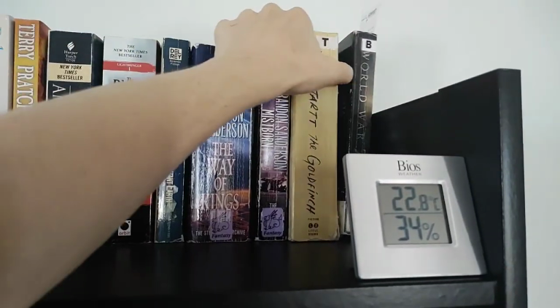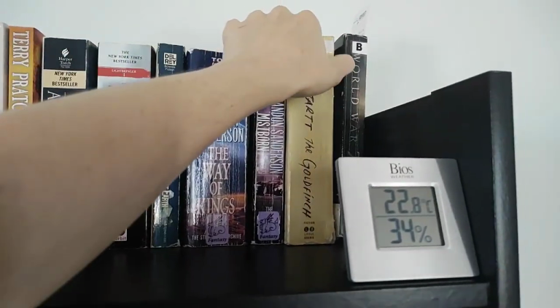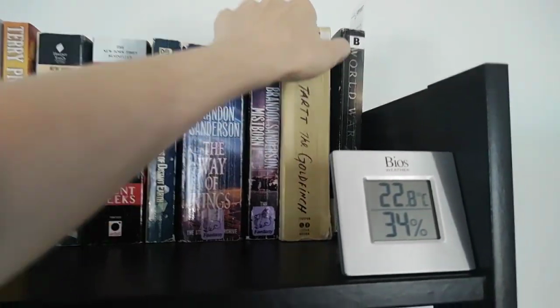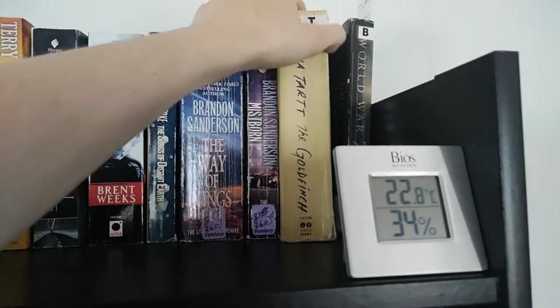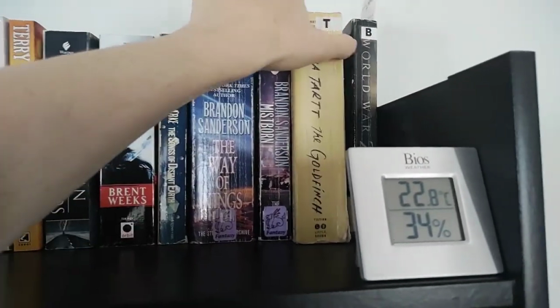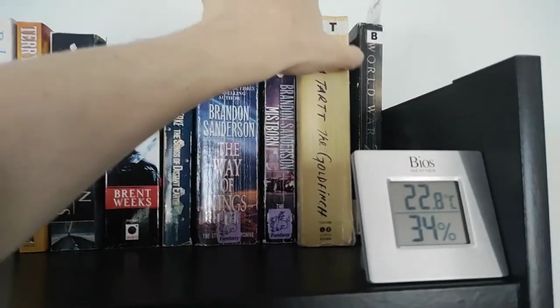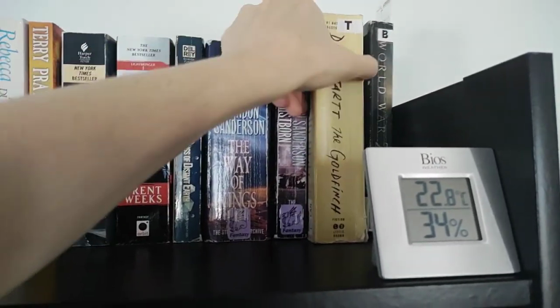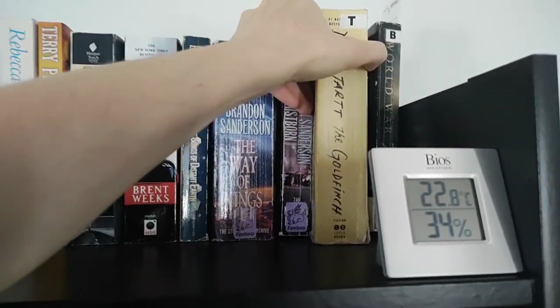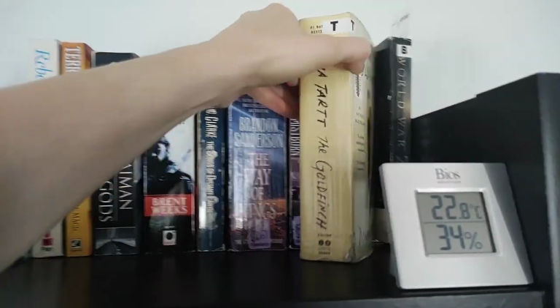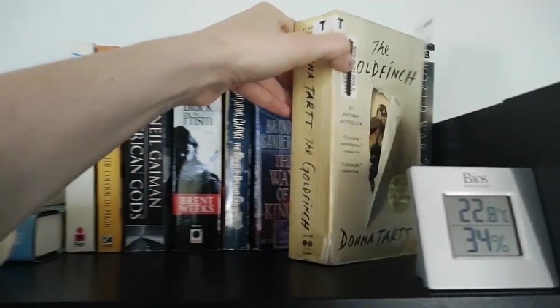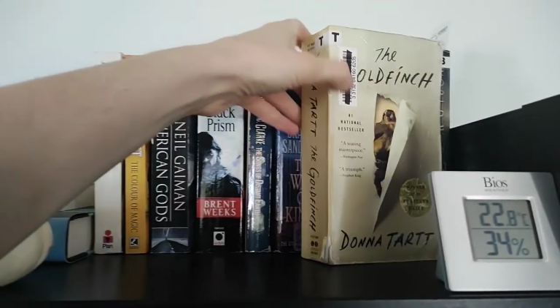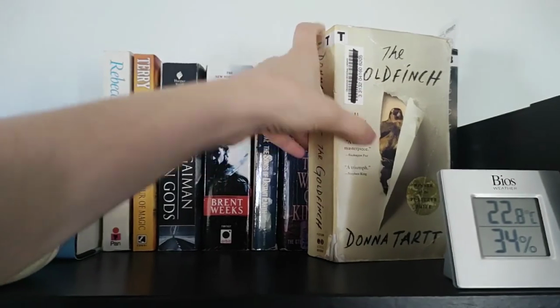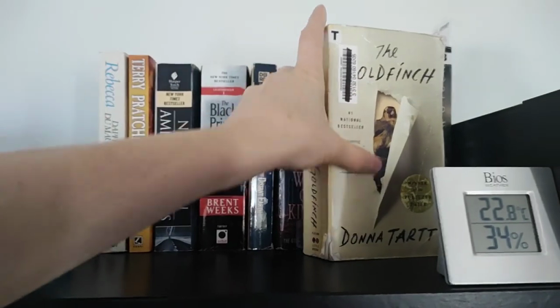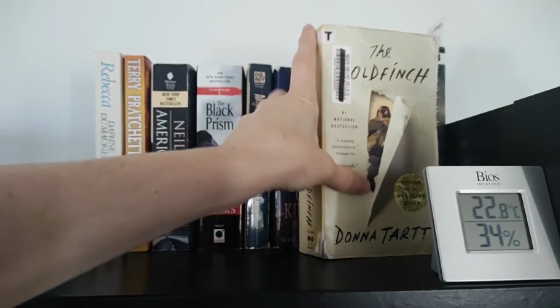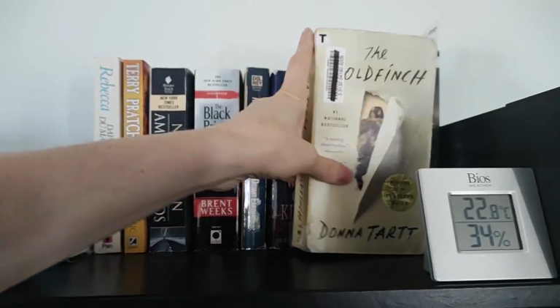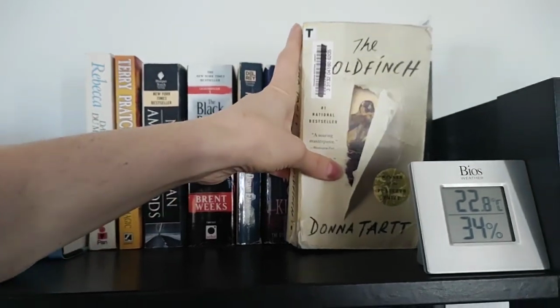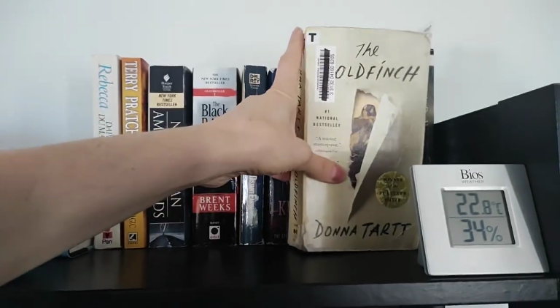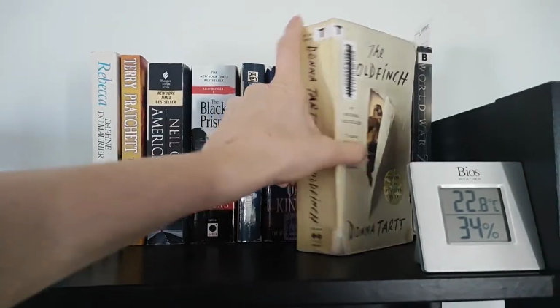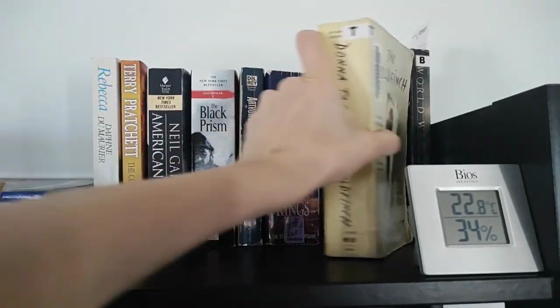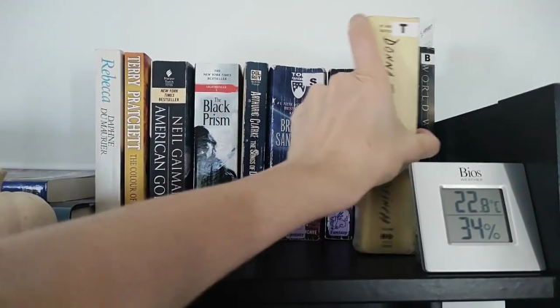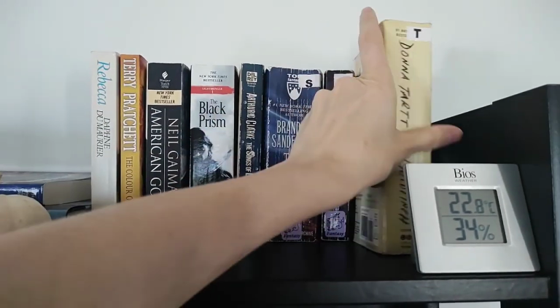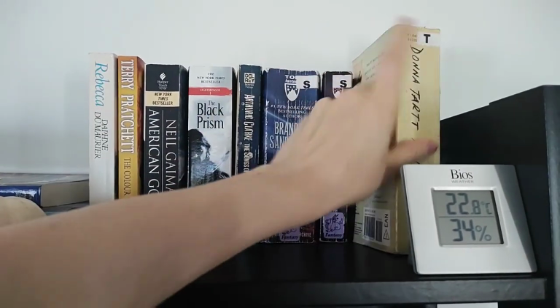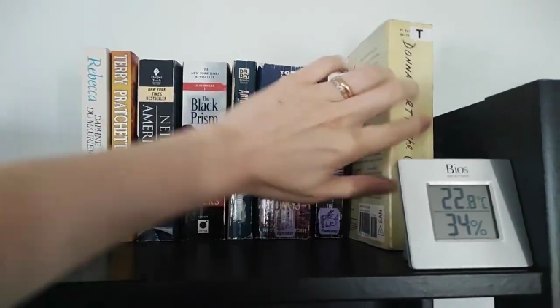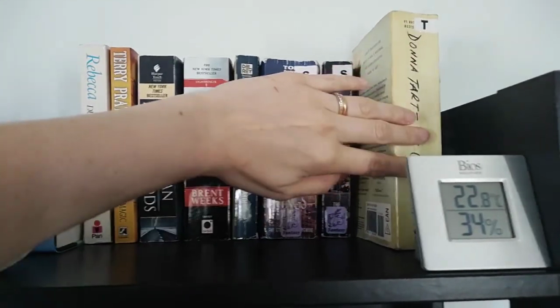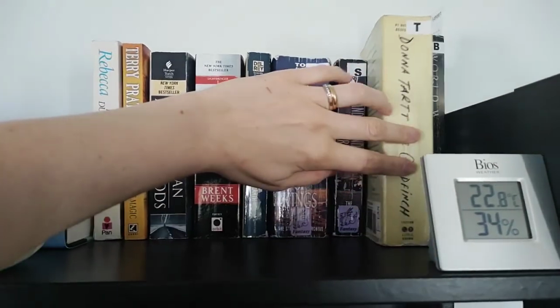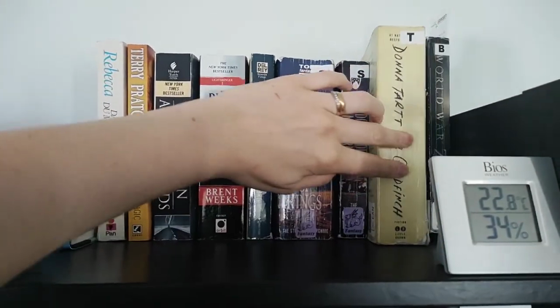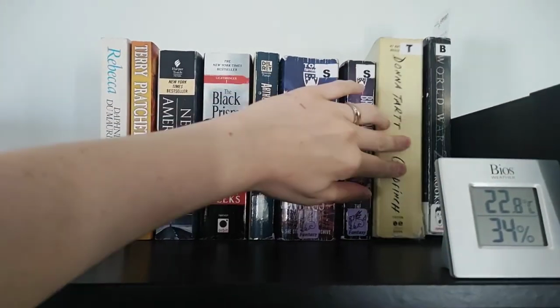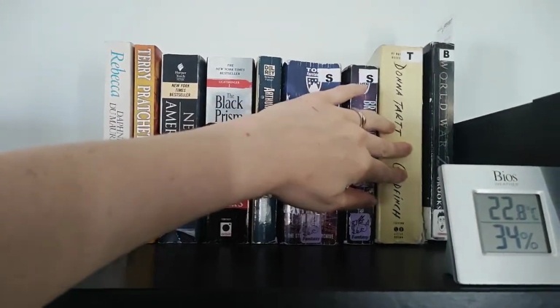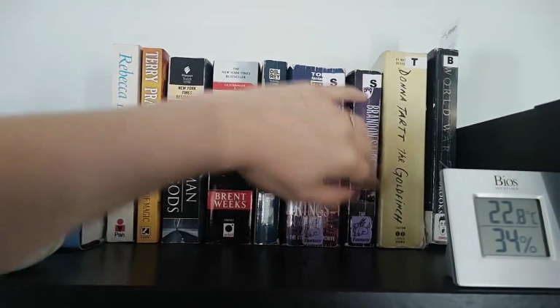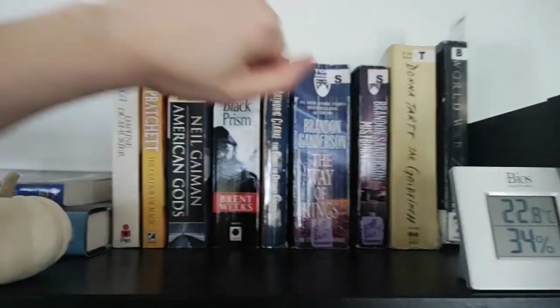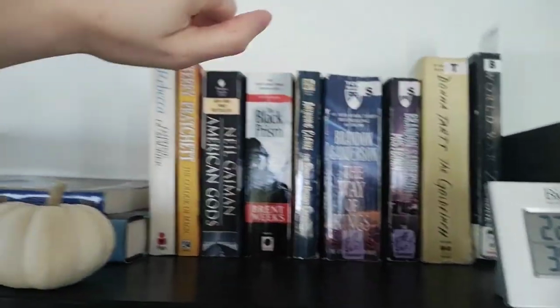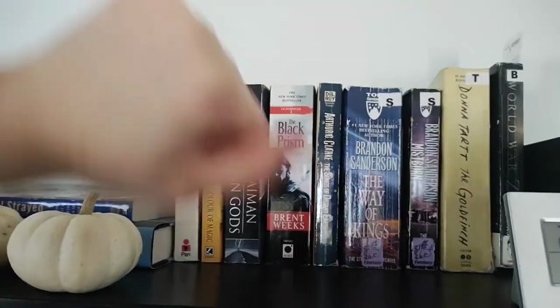These are discards from the library, so they're kind of in rough shape. I got them for 25 cents each.